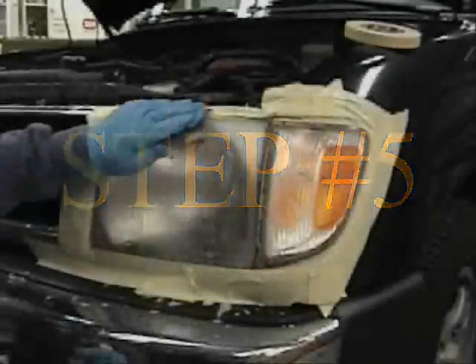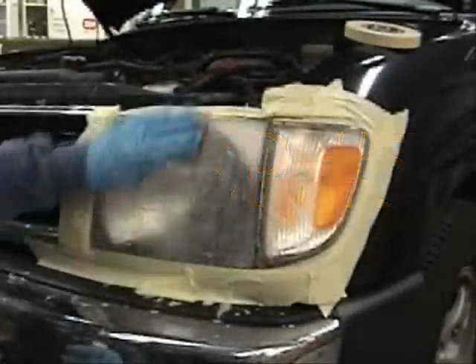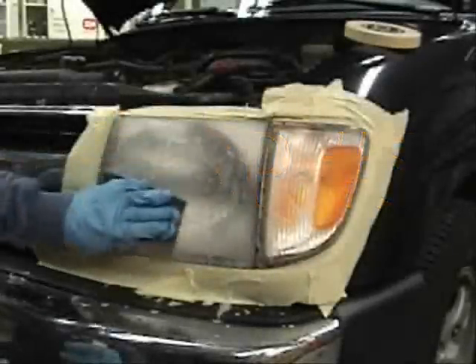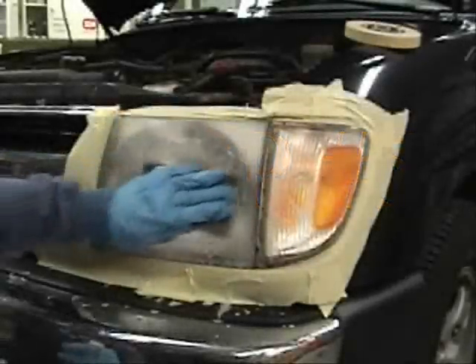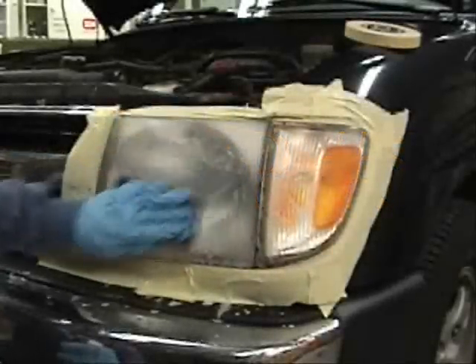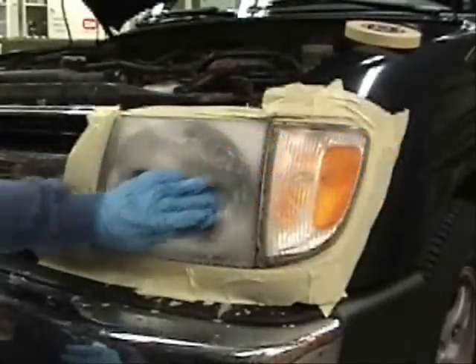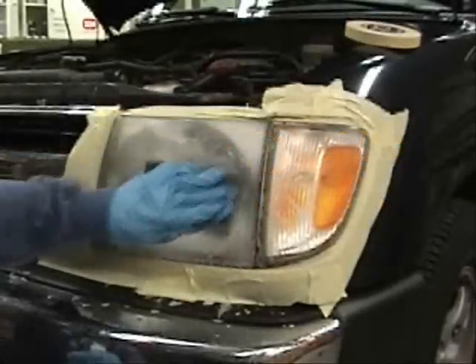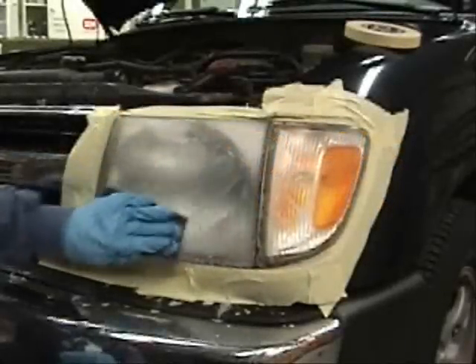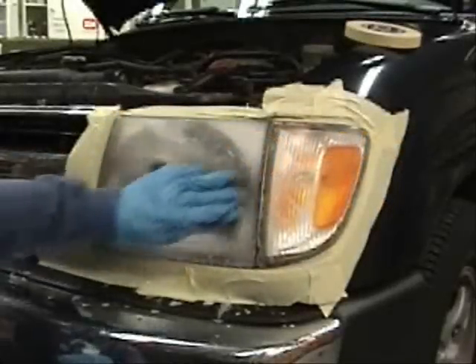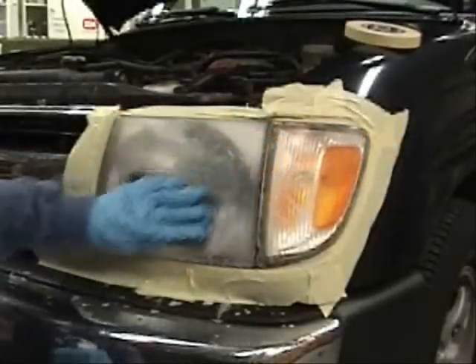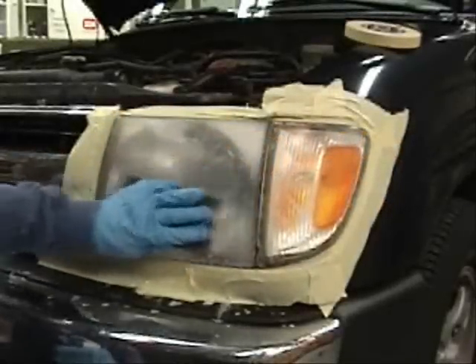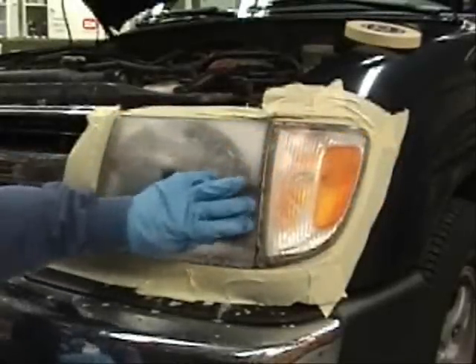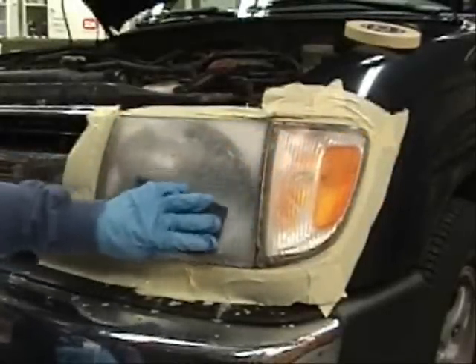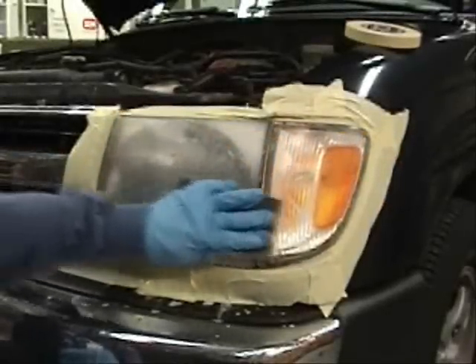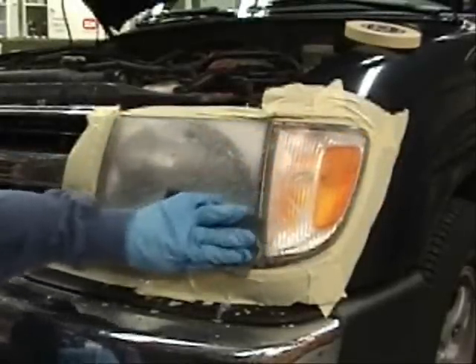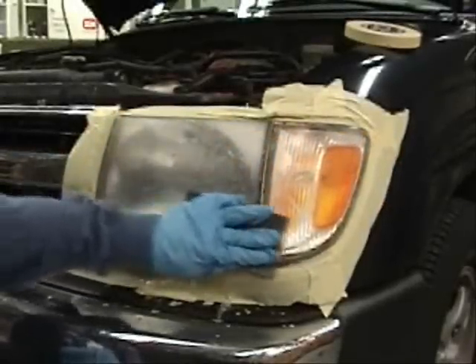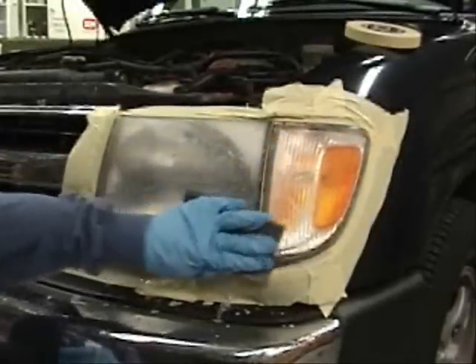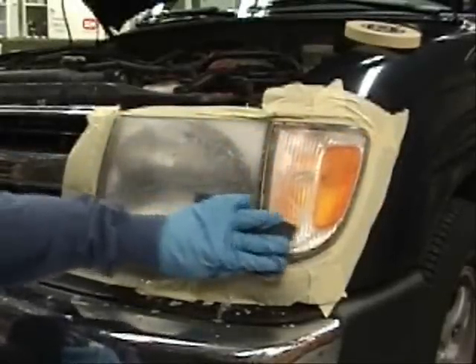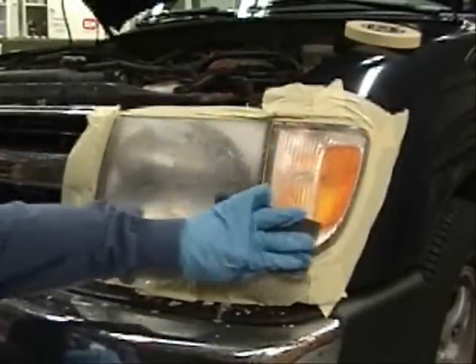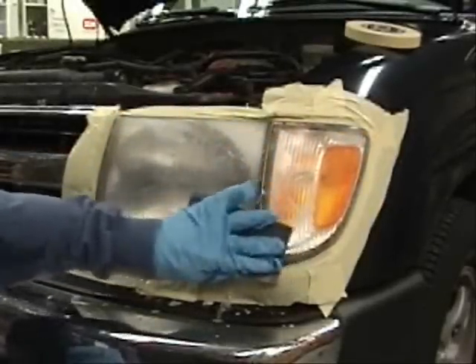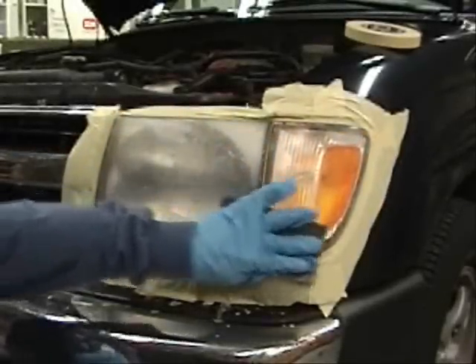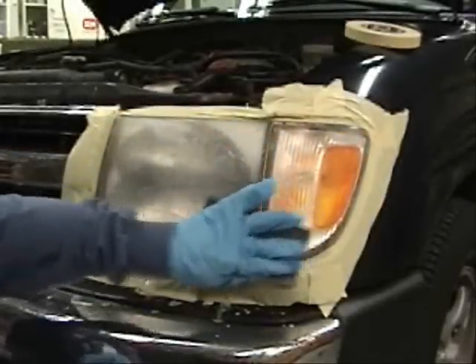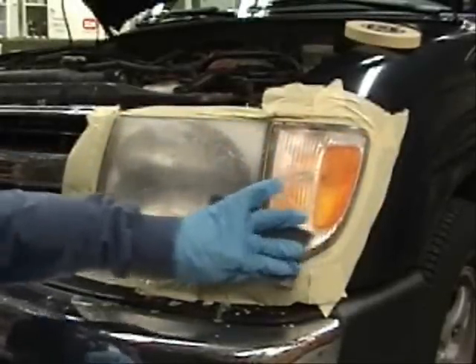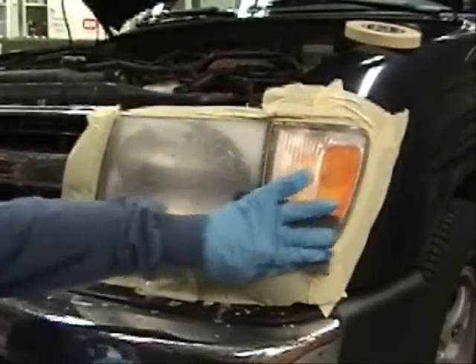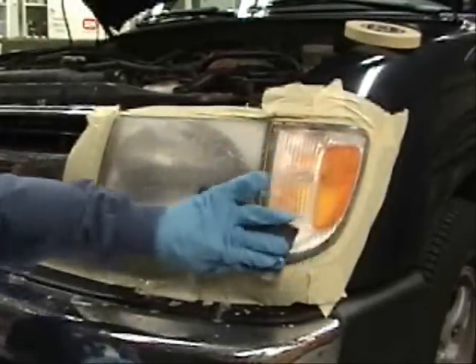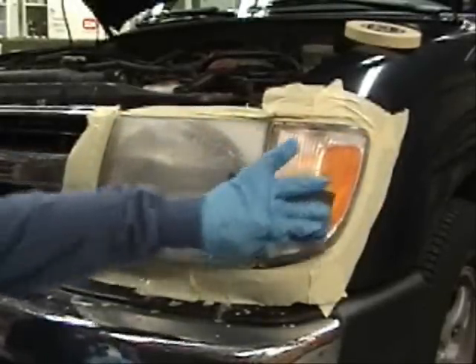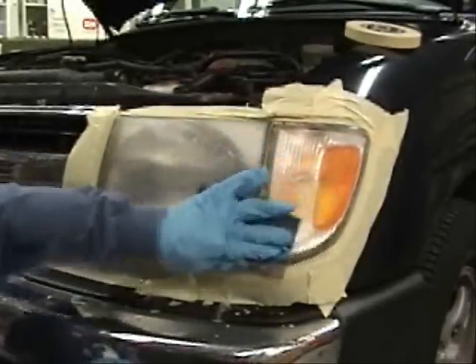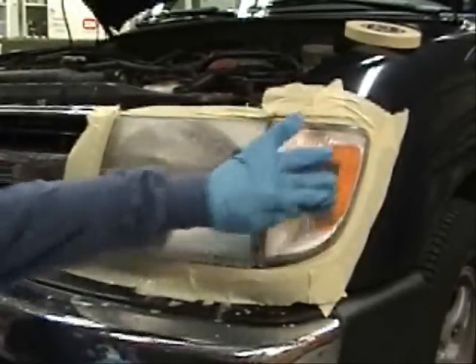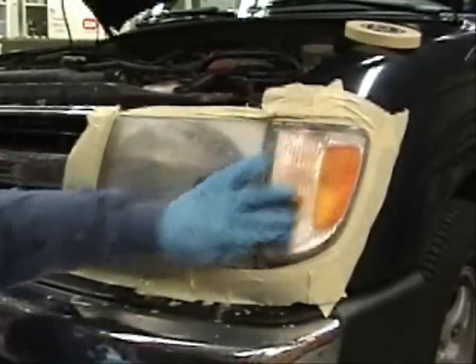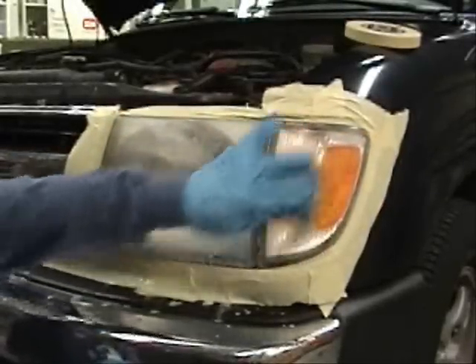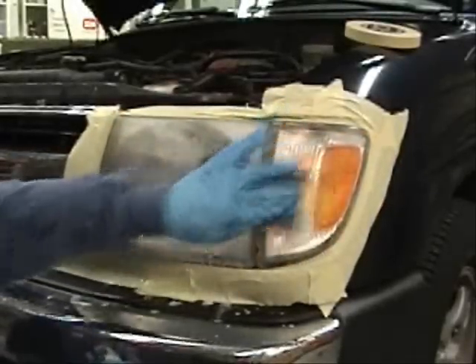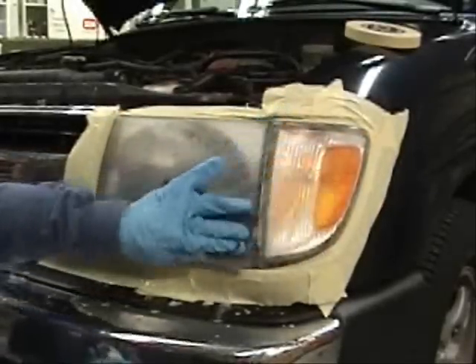Next, wet sand with 2000 to 3000 grit sandpaper to remove any 400 grit sand scratches.